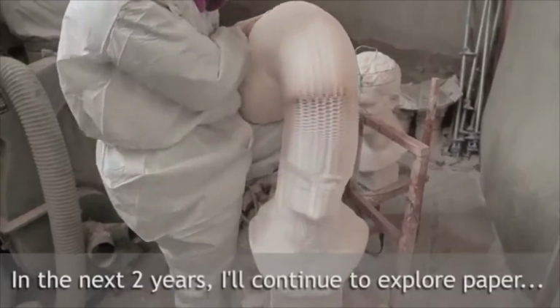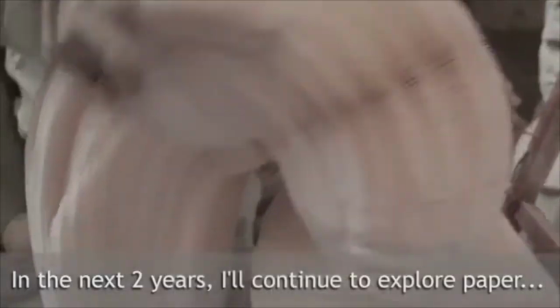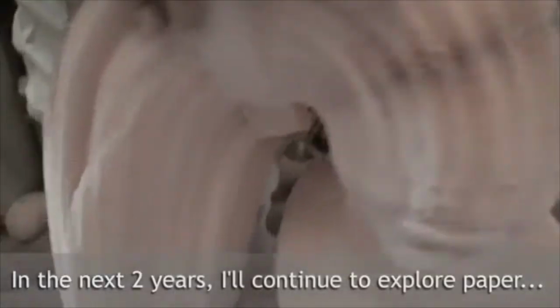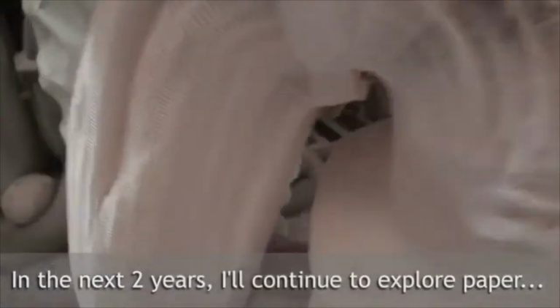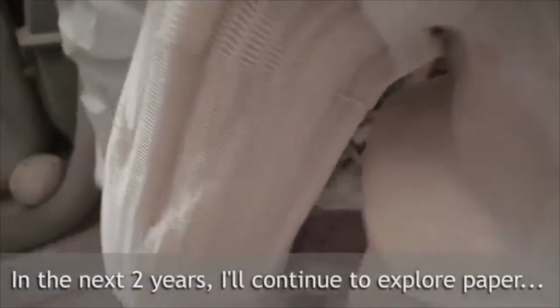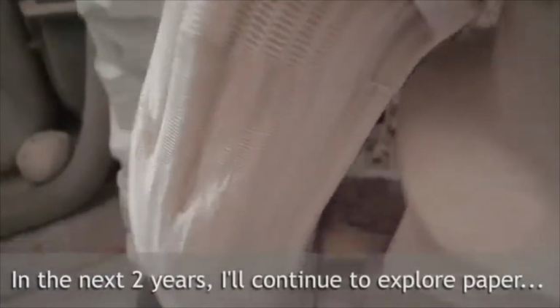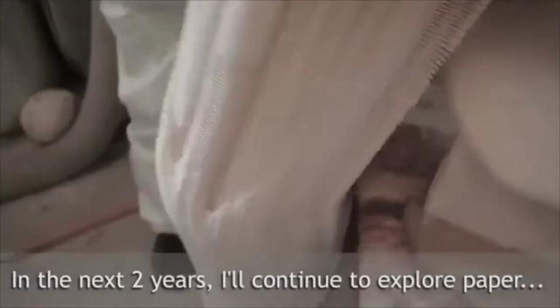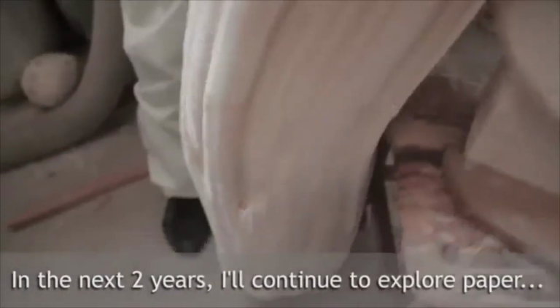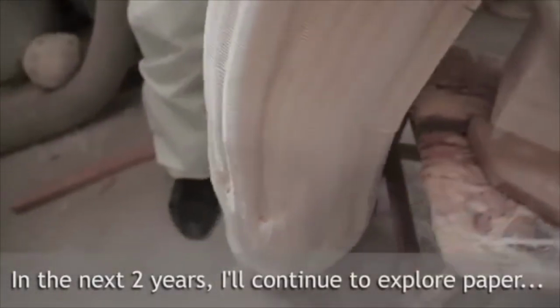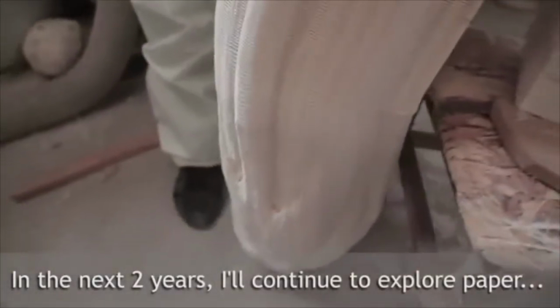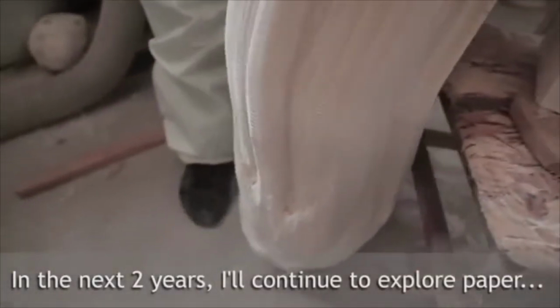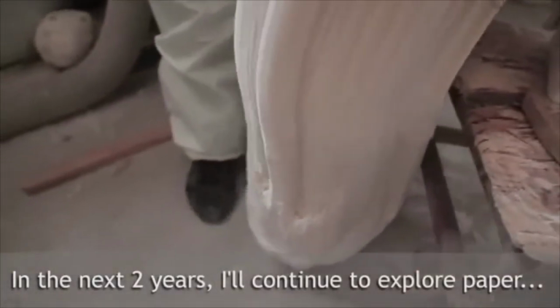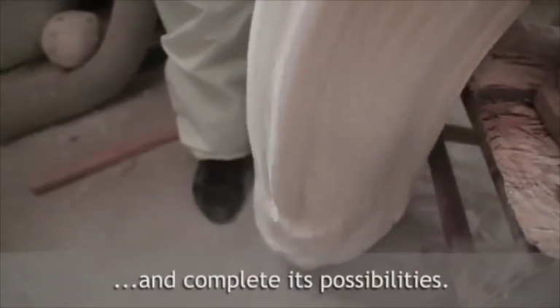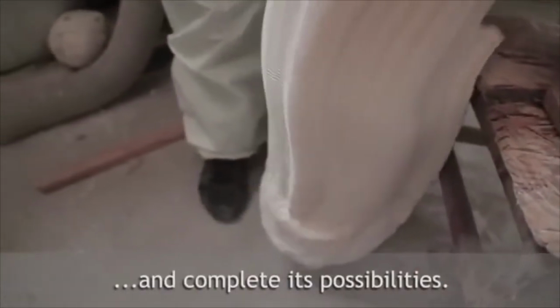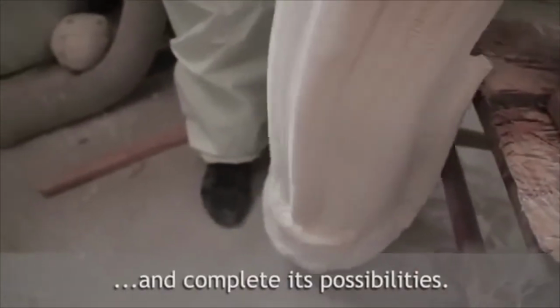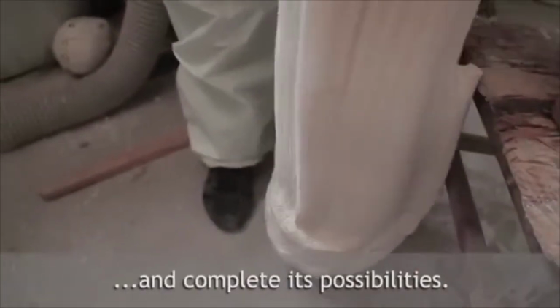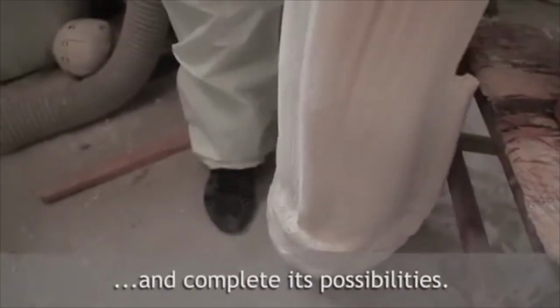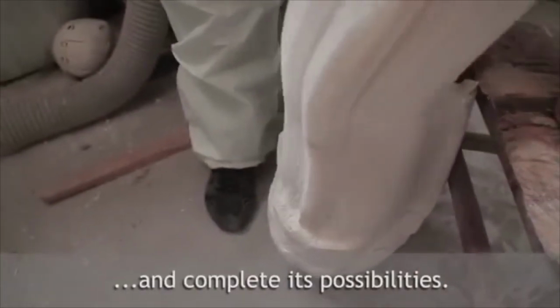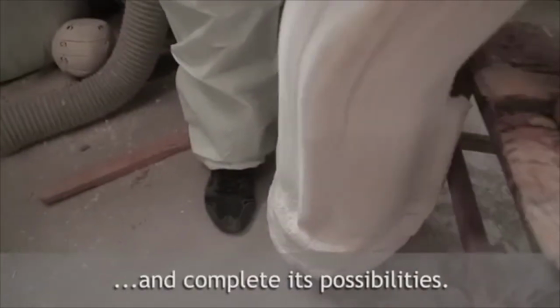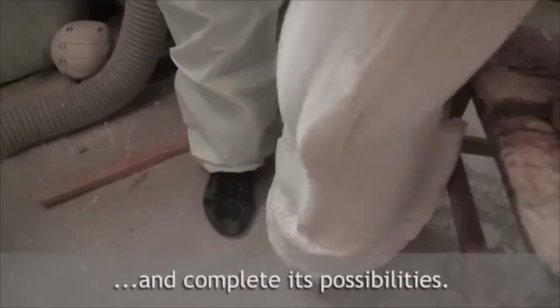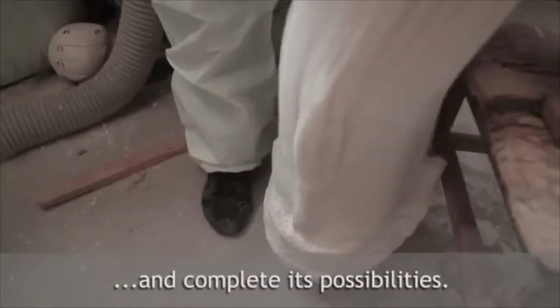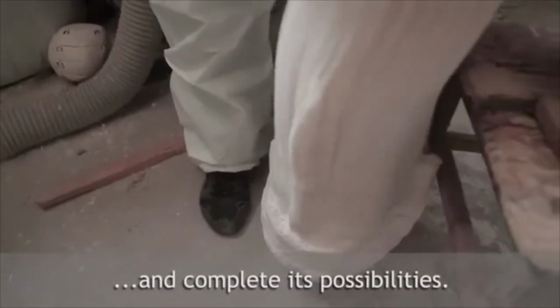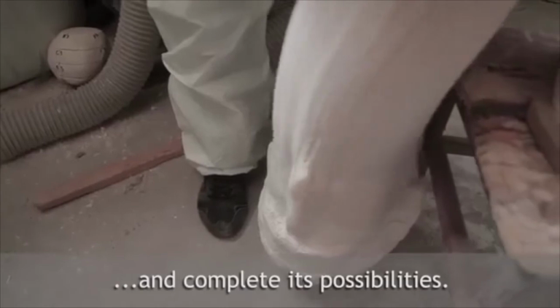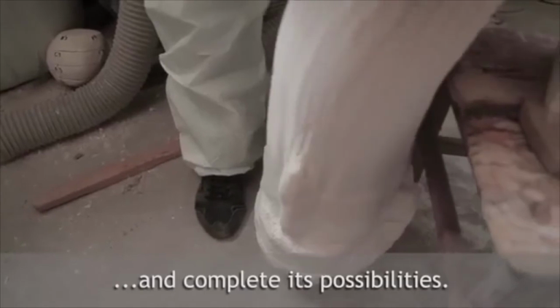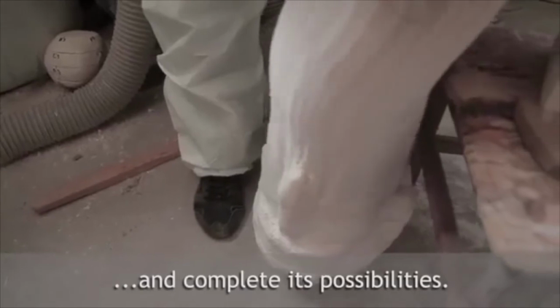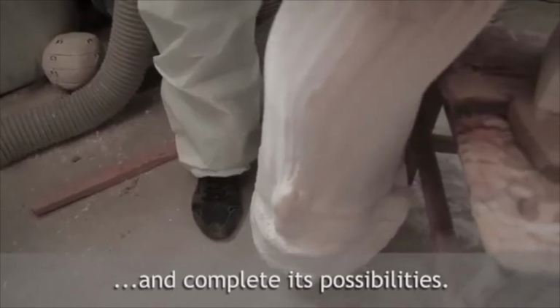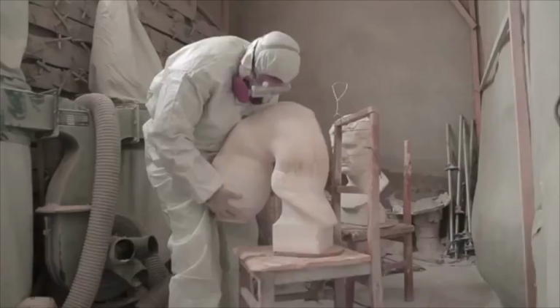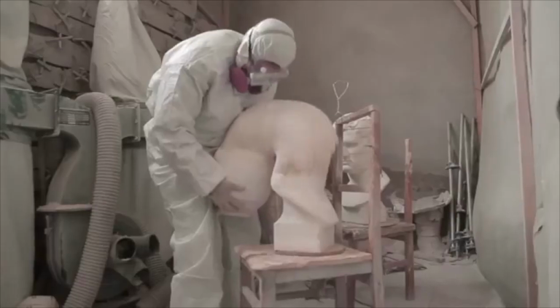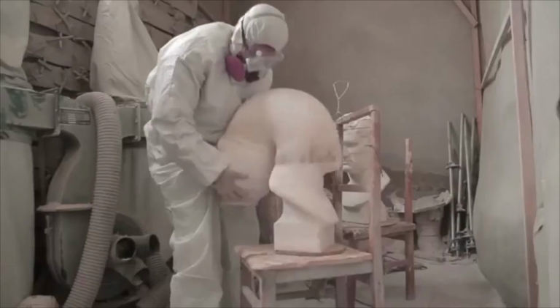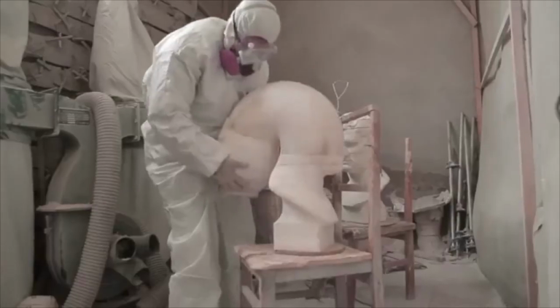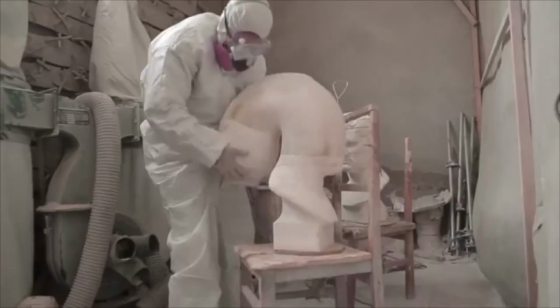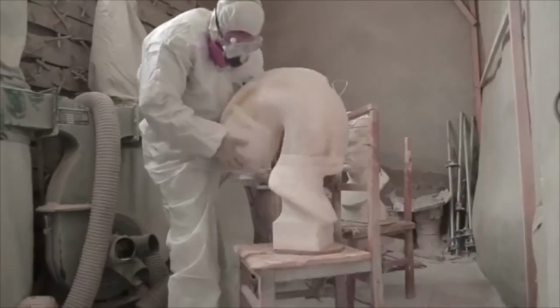In the next two years I'll continue to explore paper and complete its possibilities.